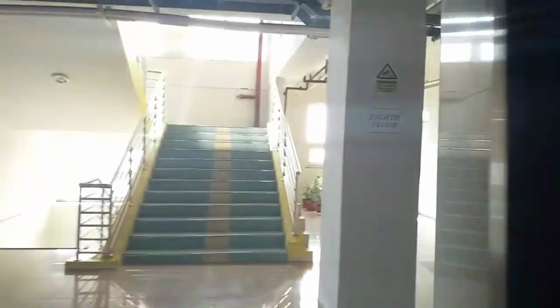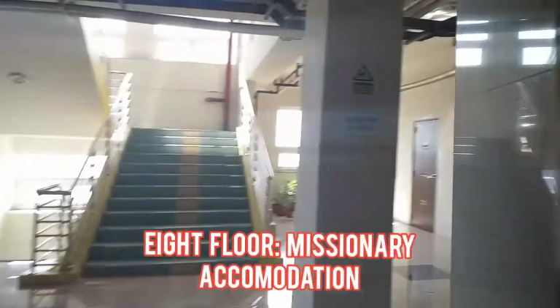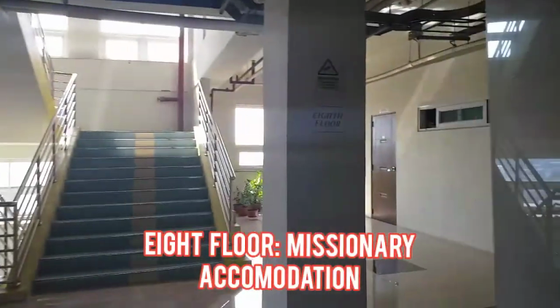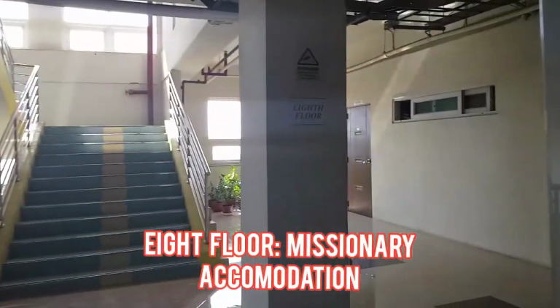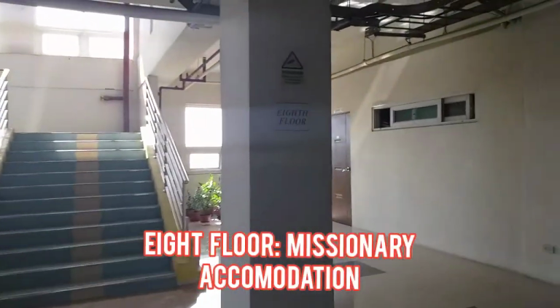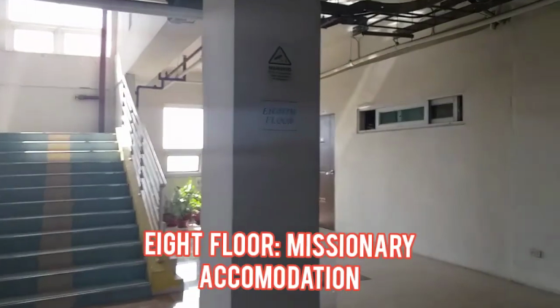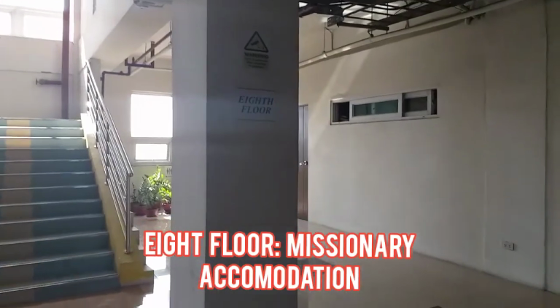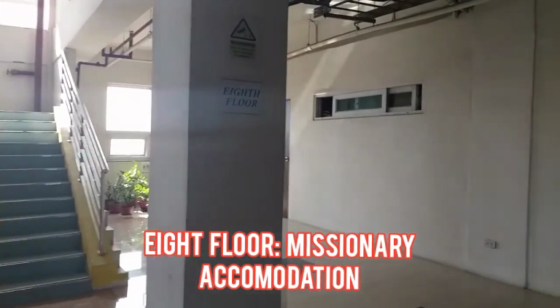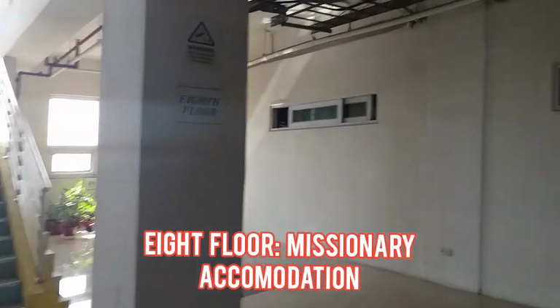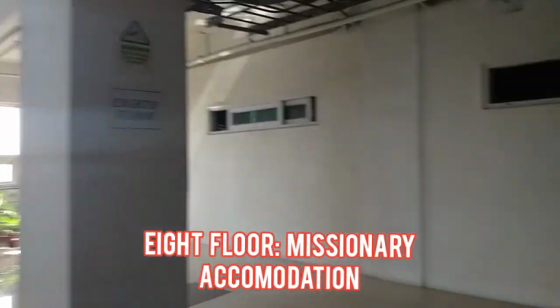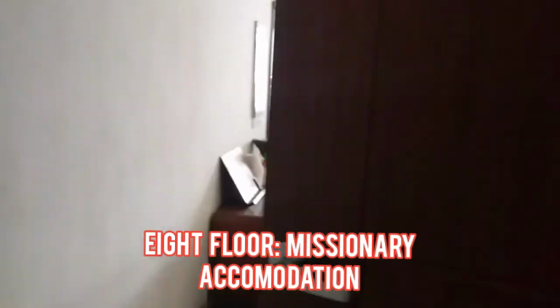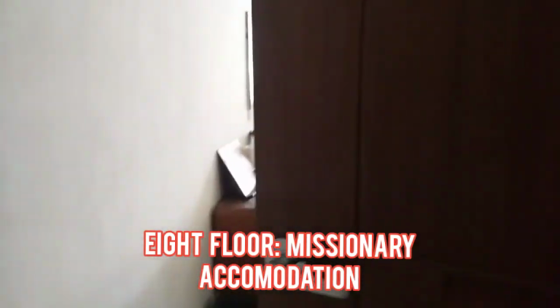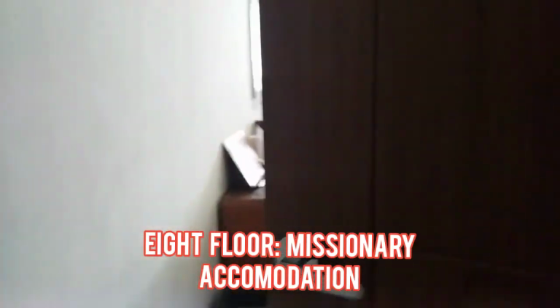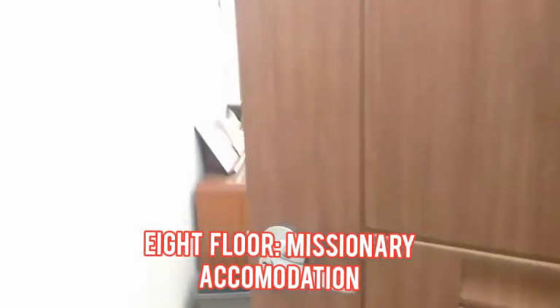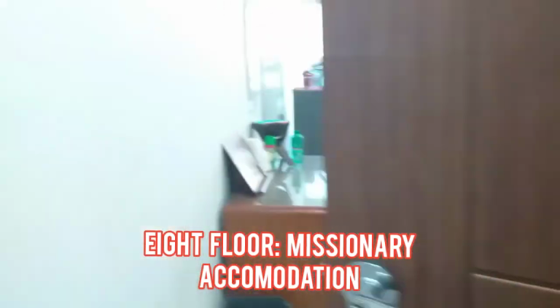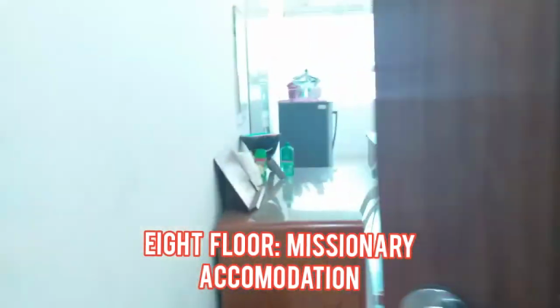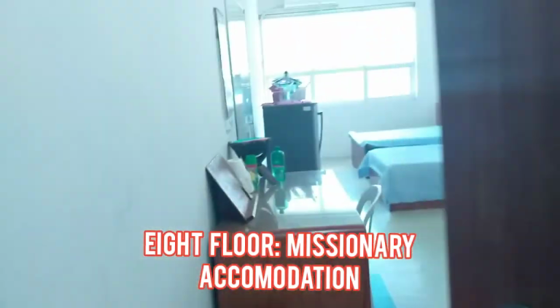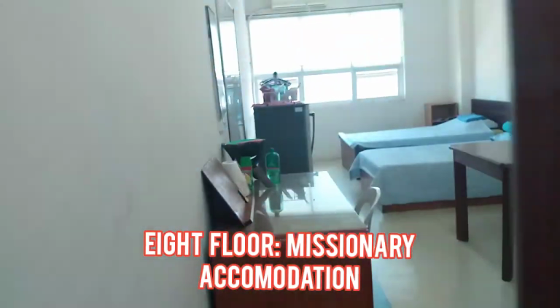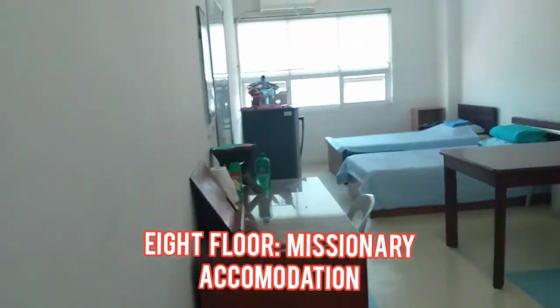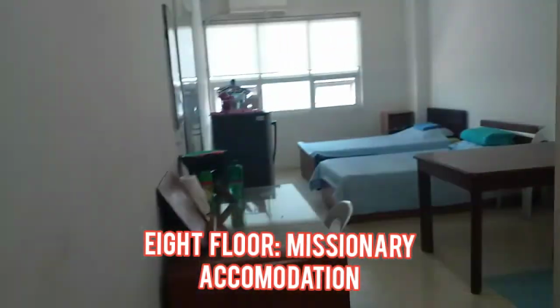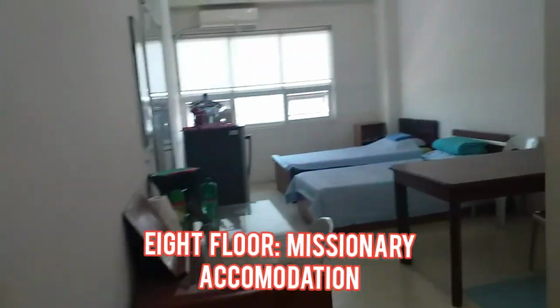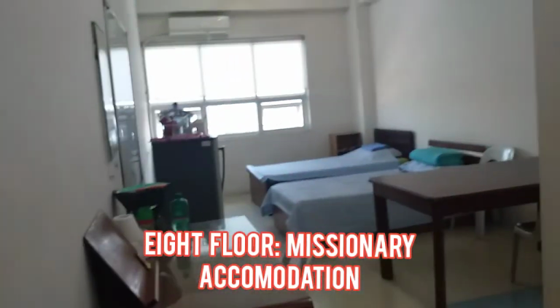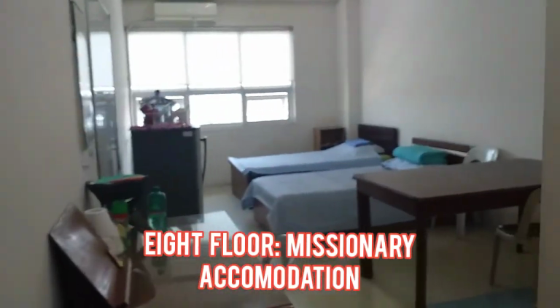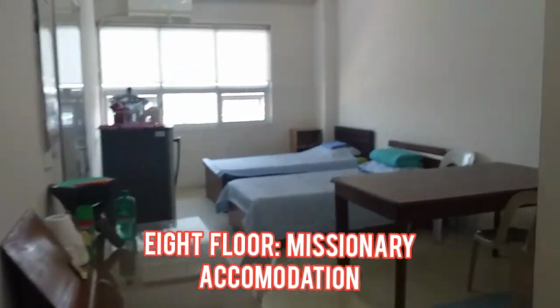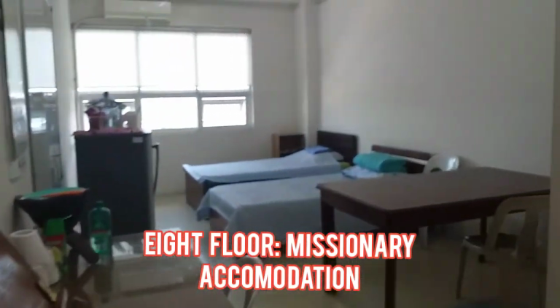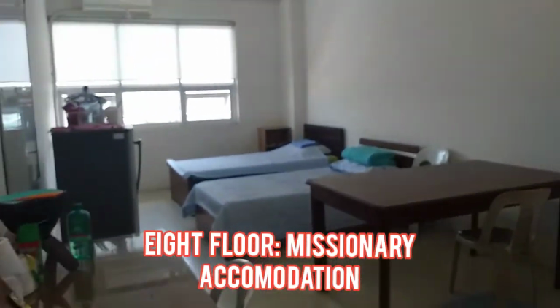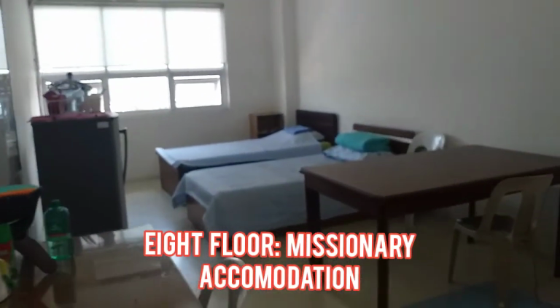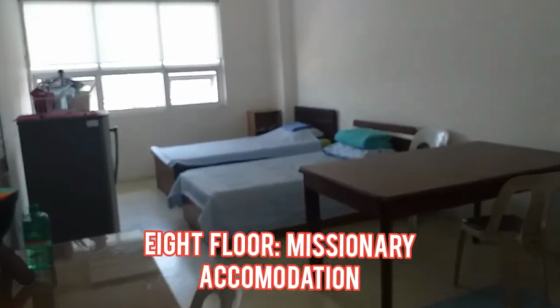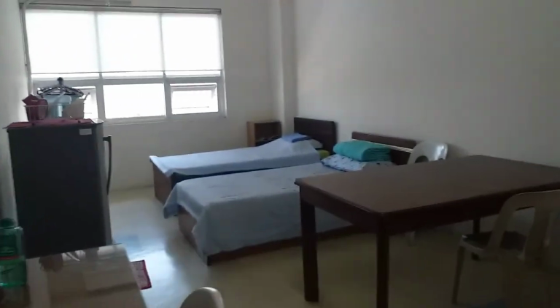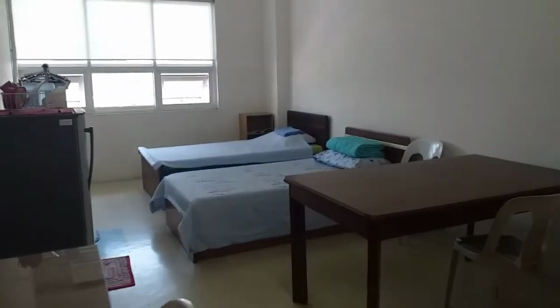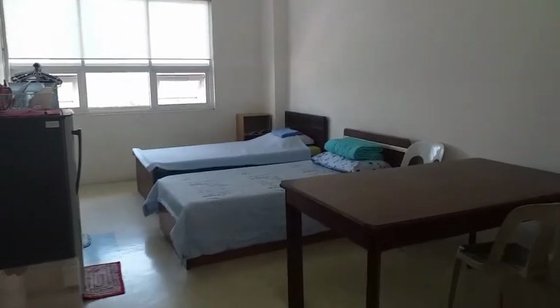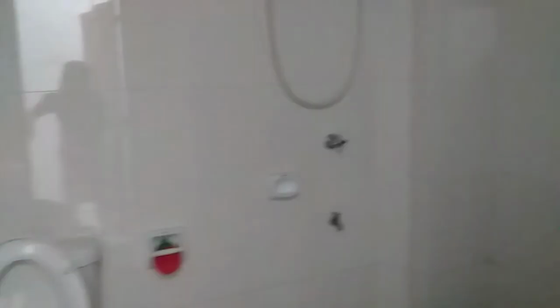On the eighth floor, missionary accommodations include kitchen and dining pantries, and more.